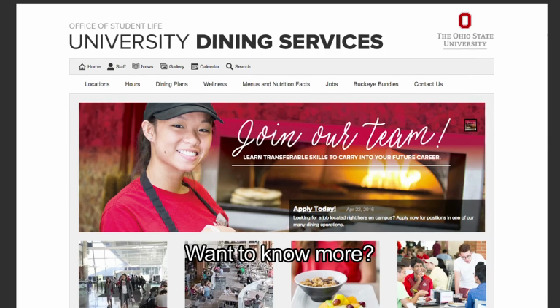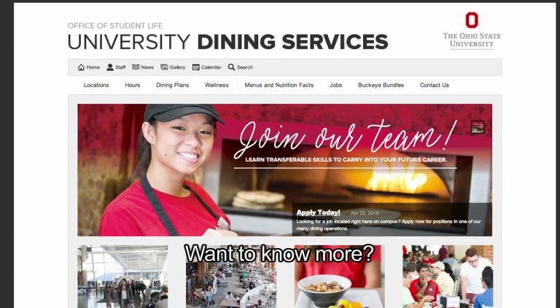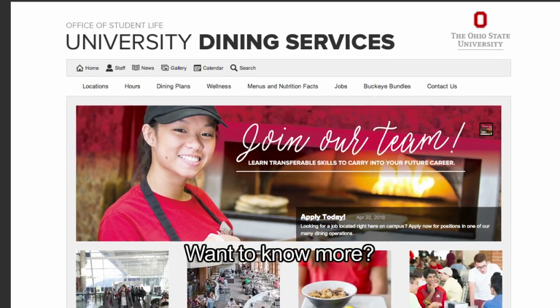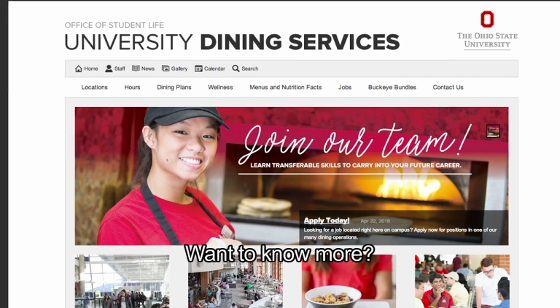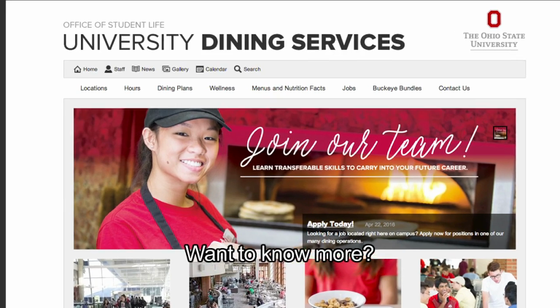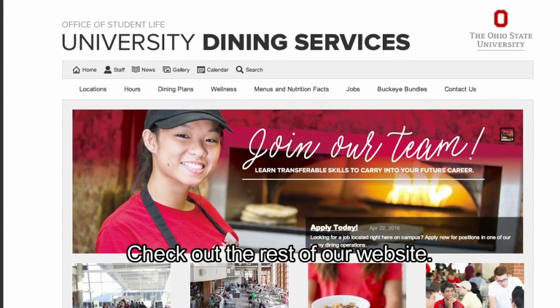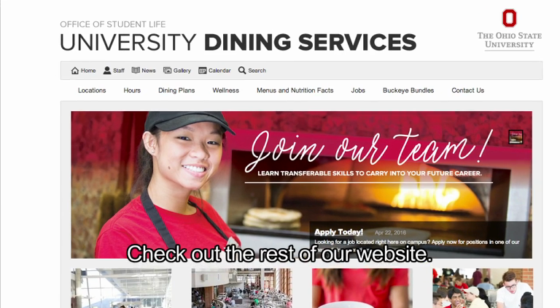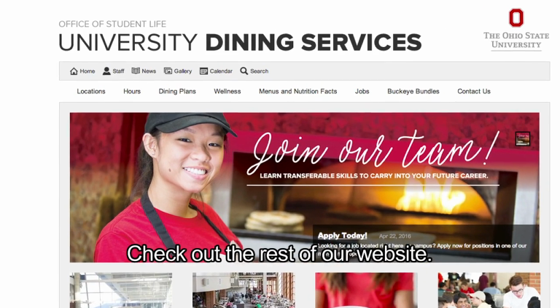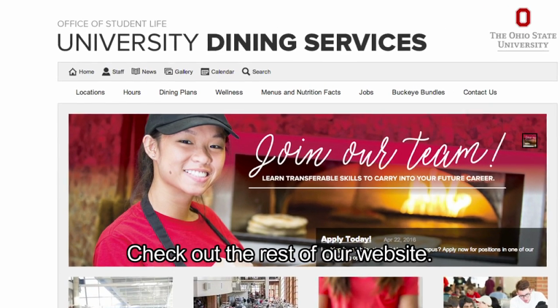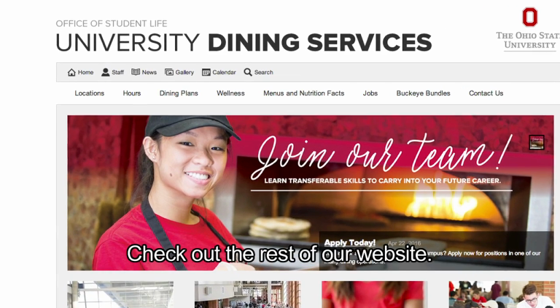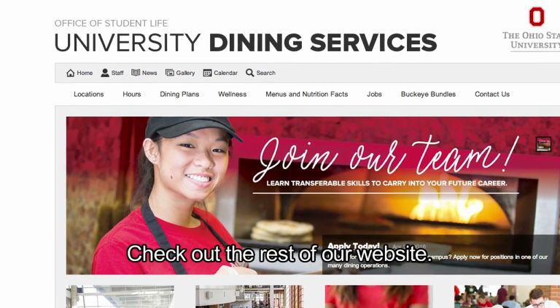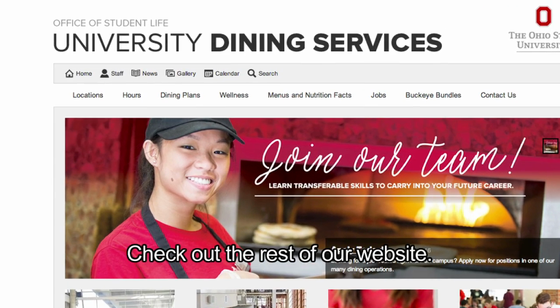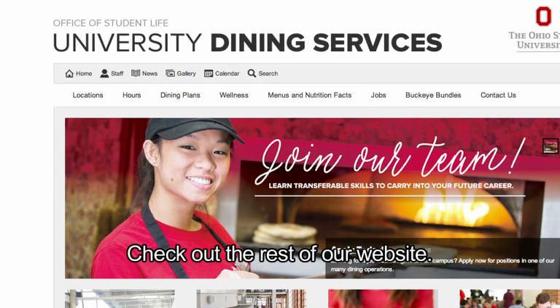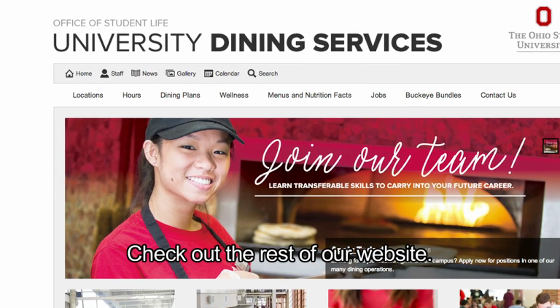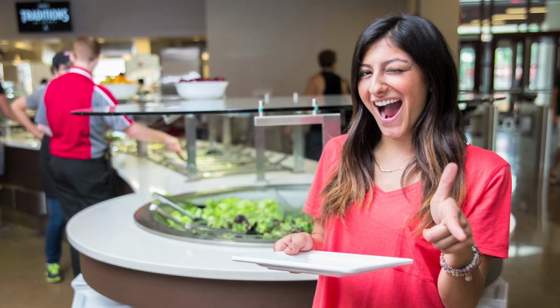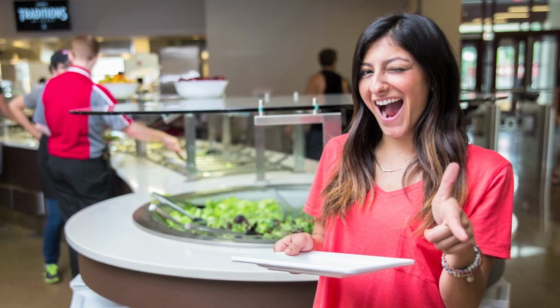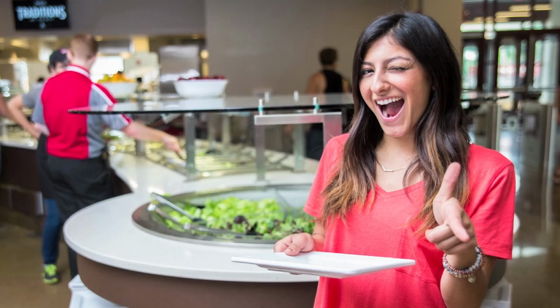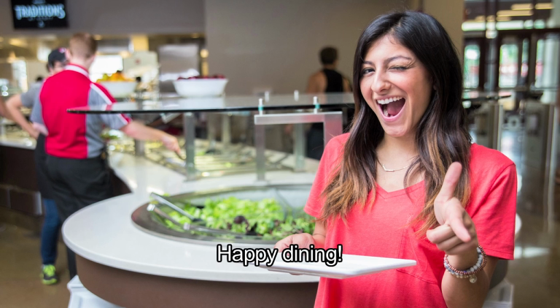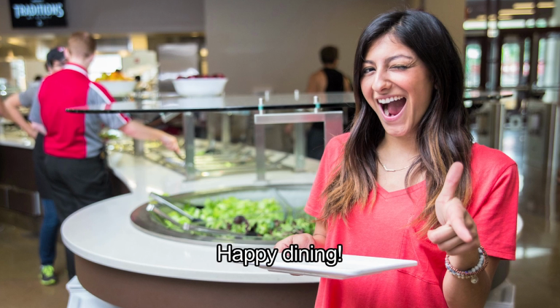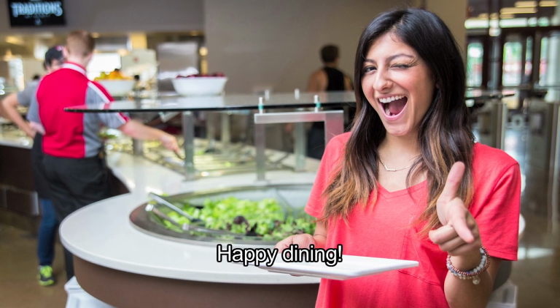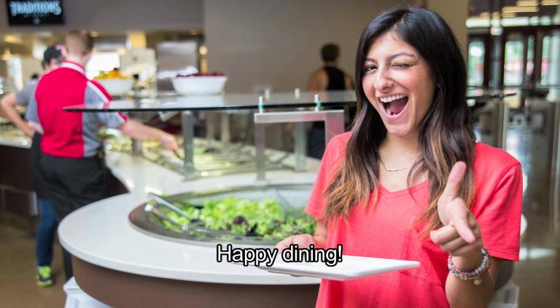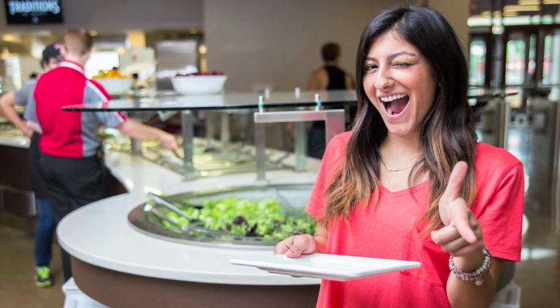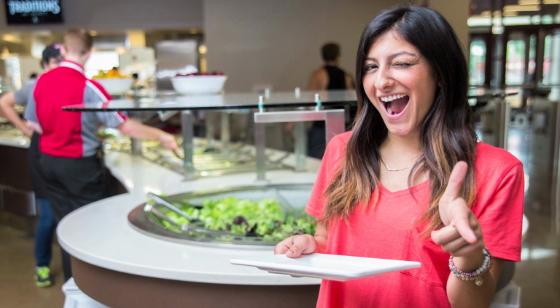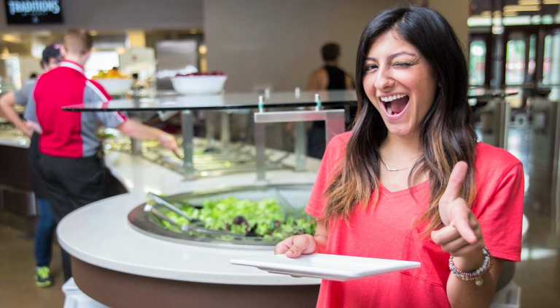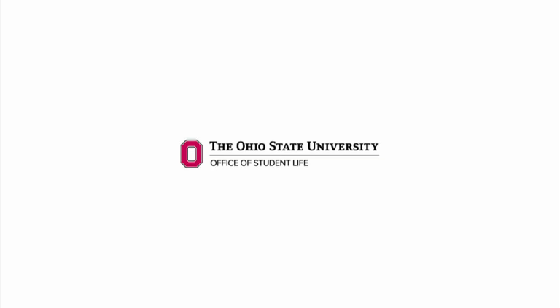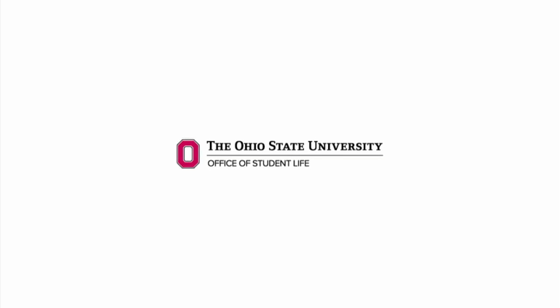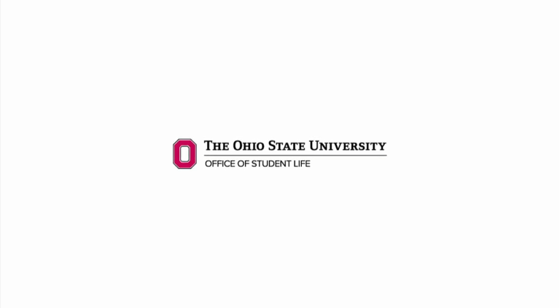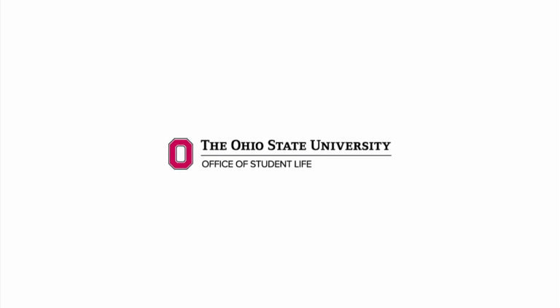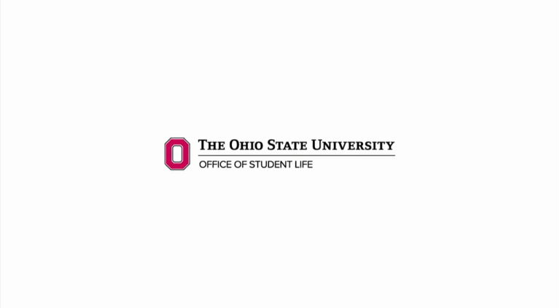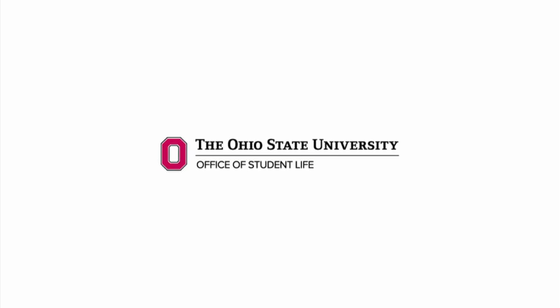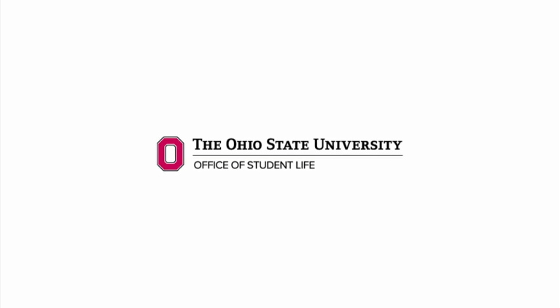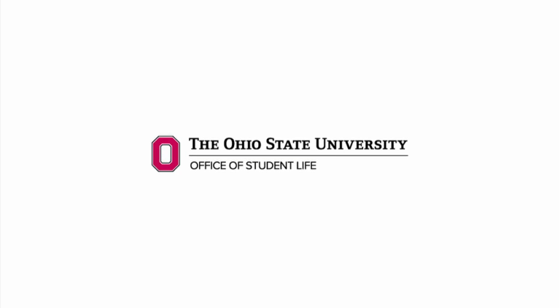Want to know more? Check out the rest of our website. Happy Dining!